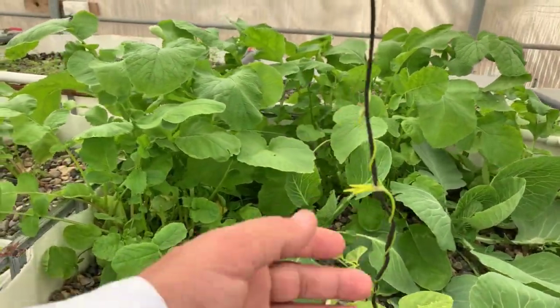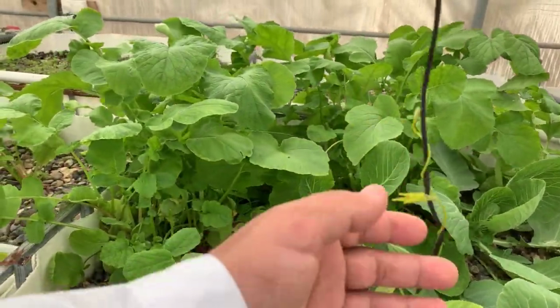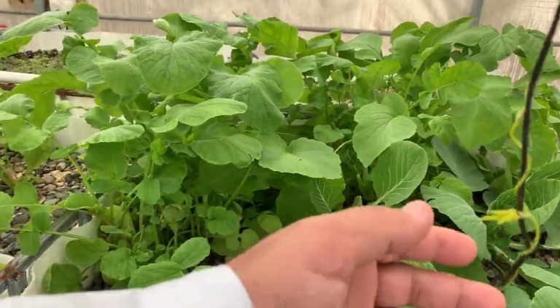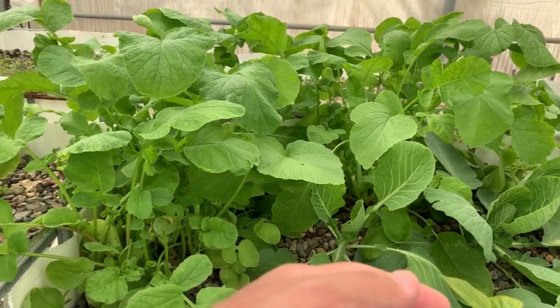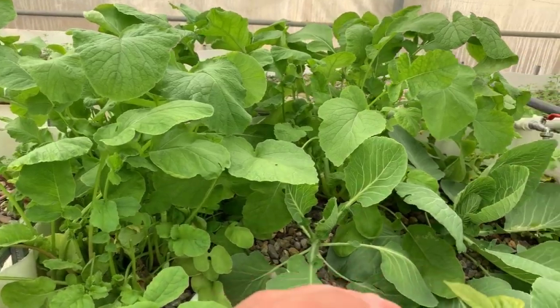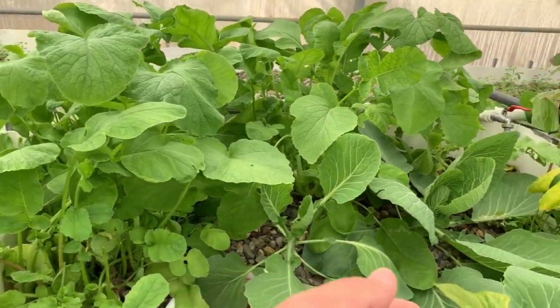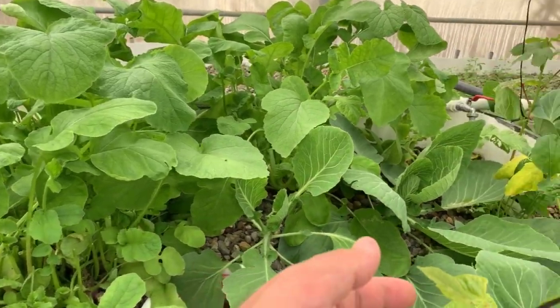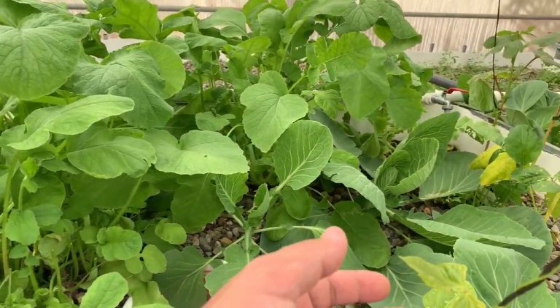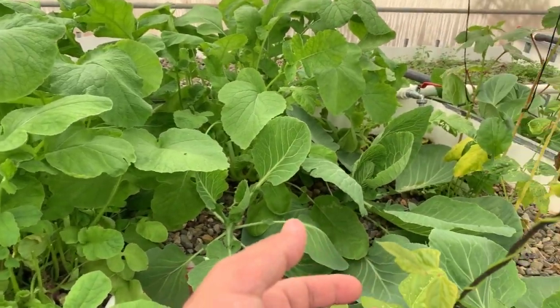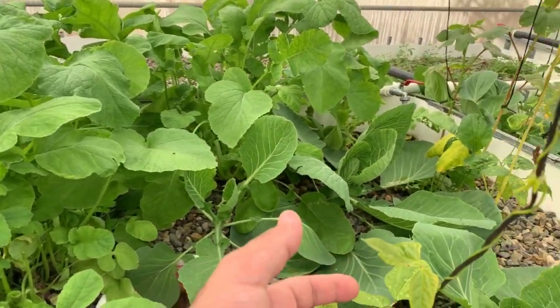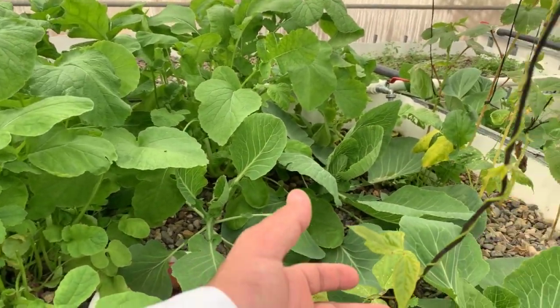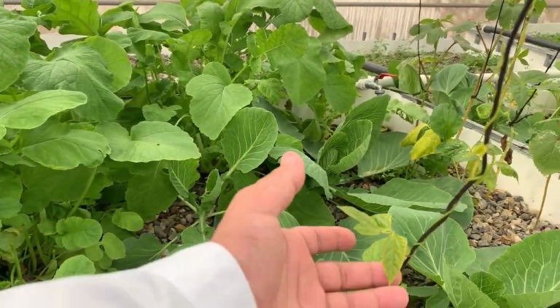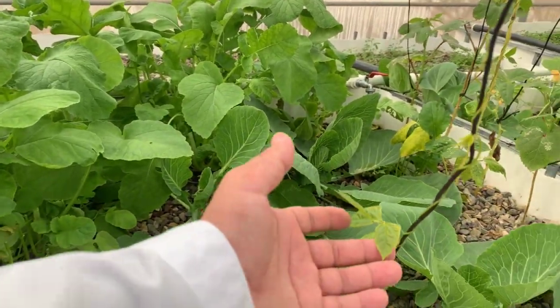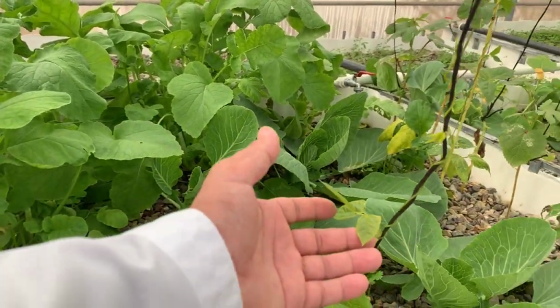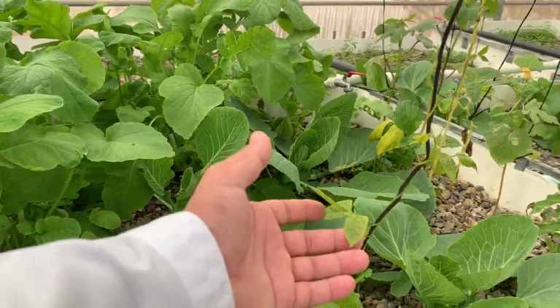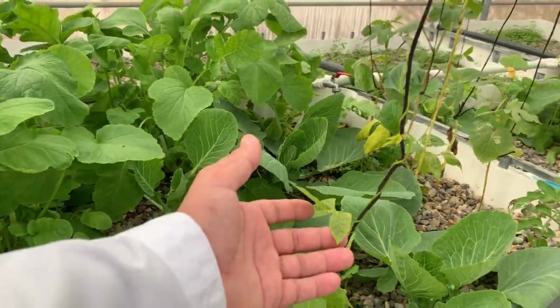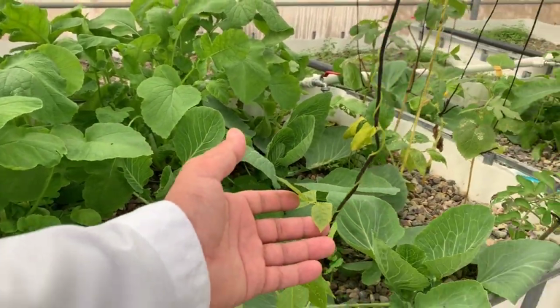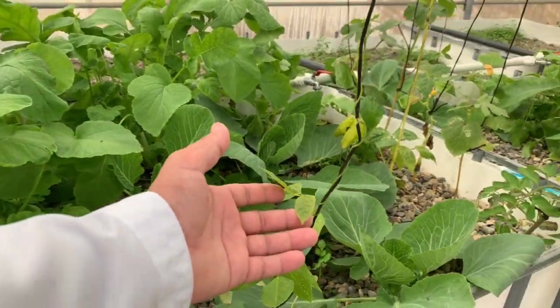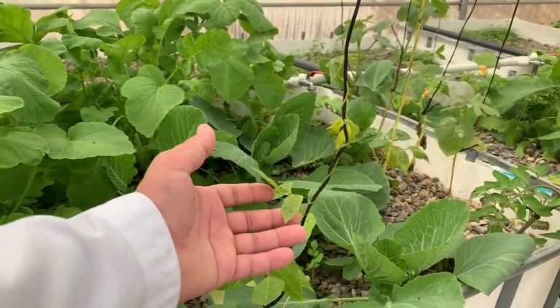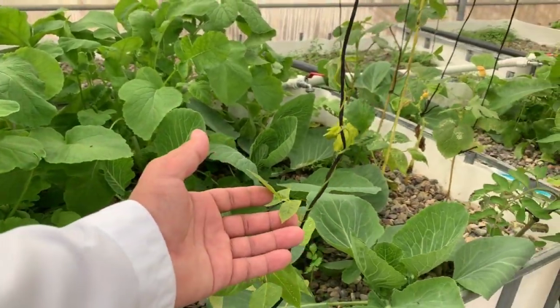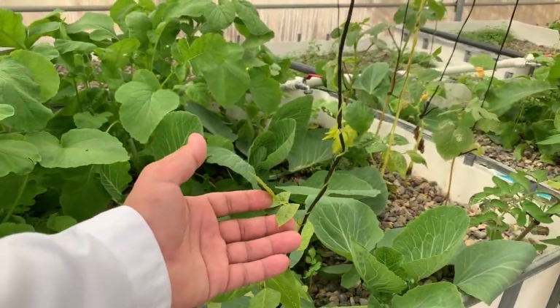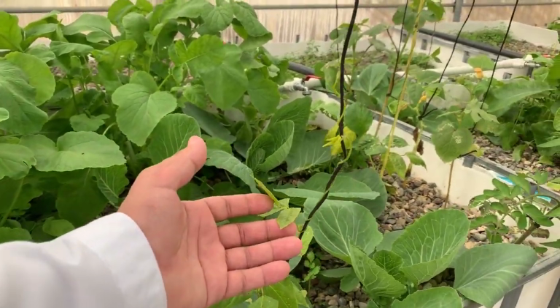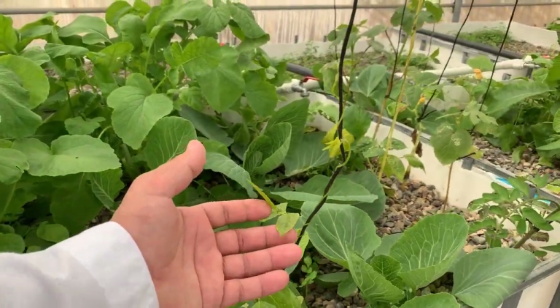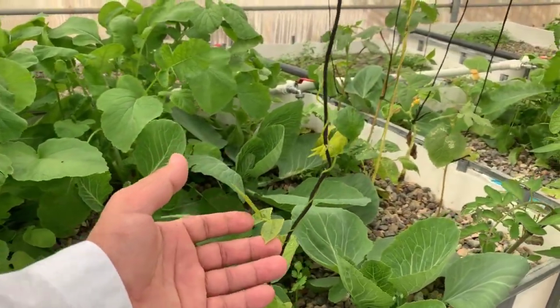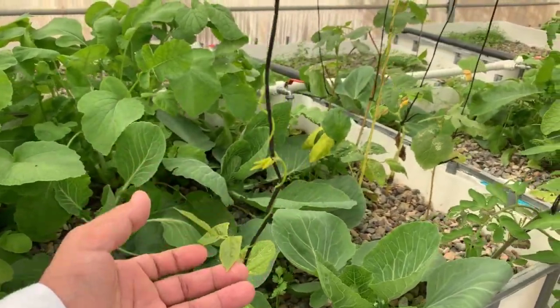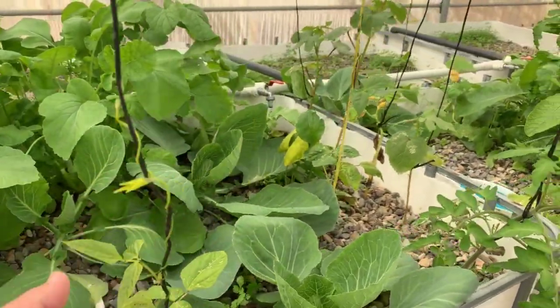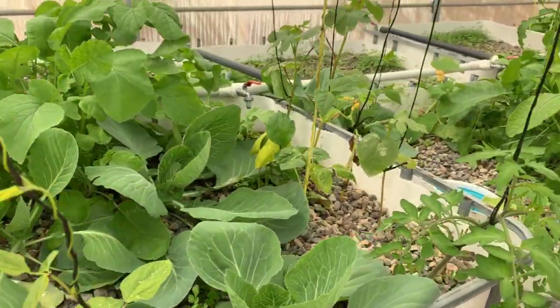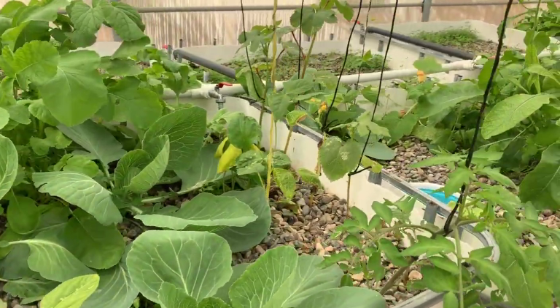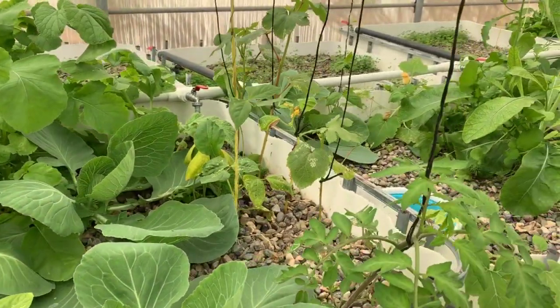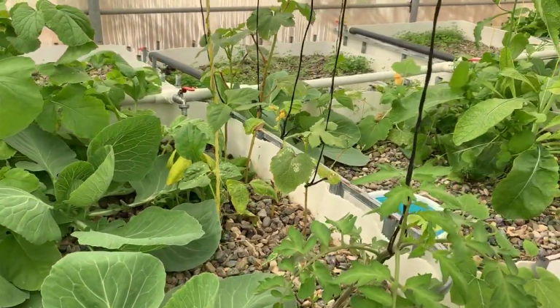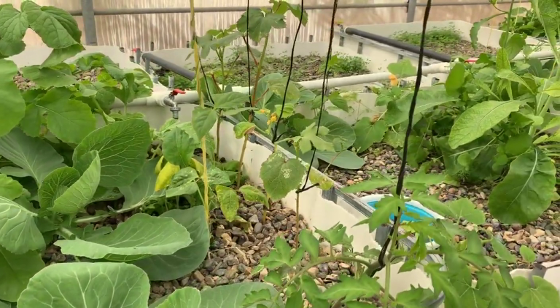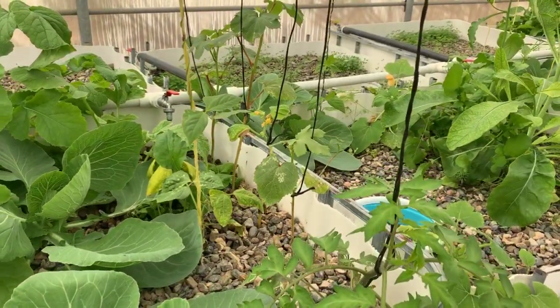This is beans — yeah, this is beans. And that is a tomato.